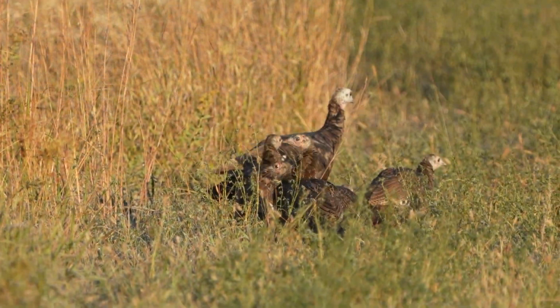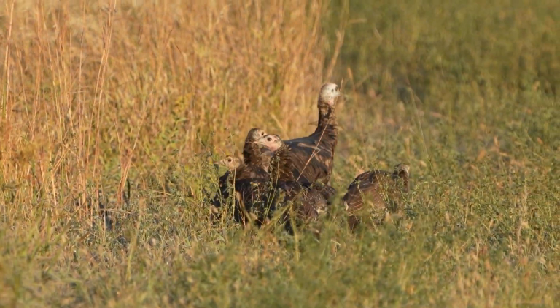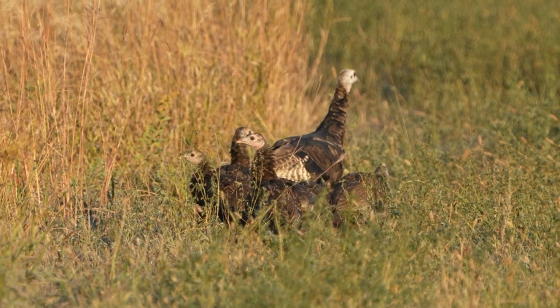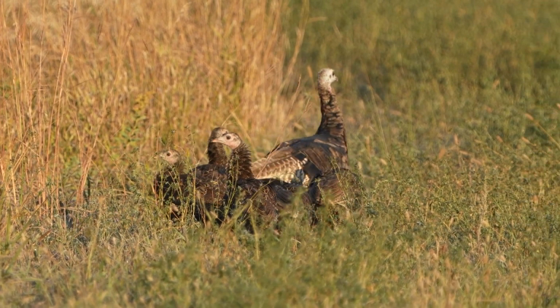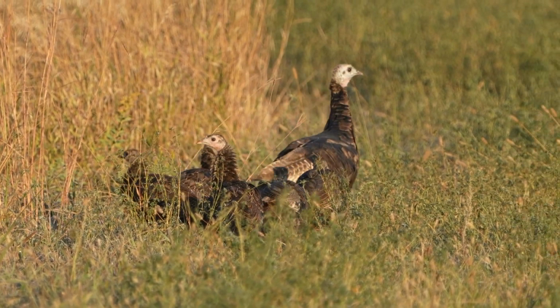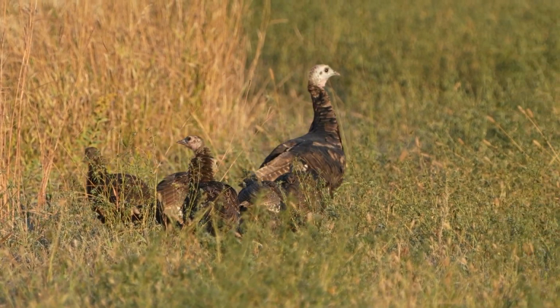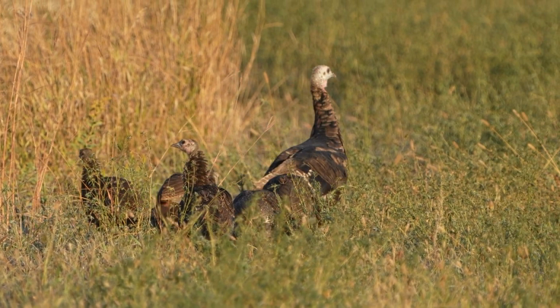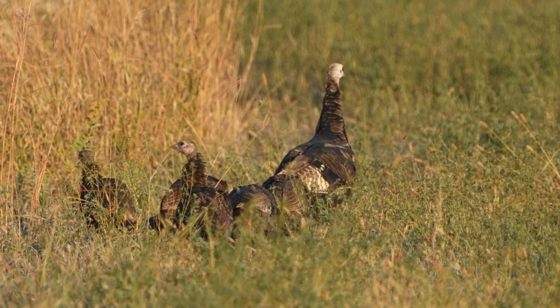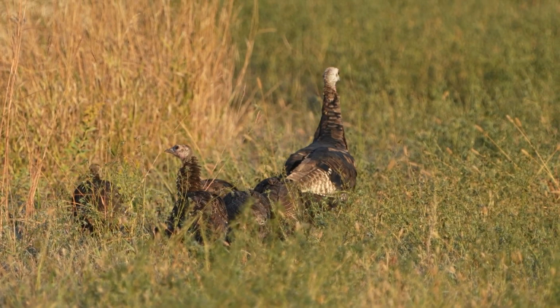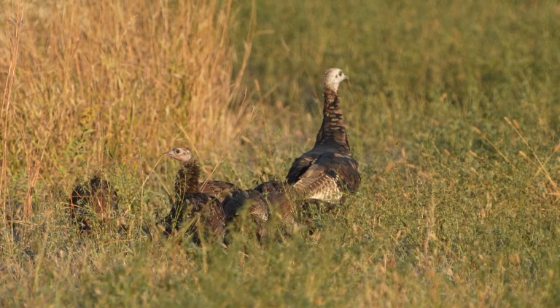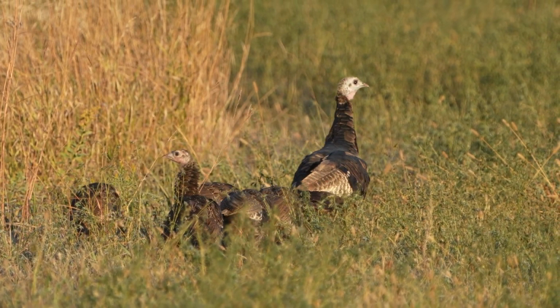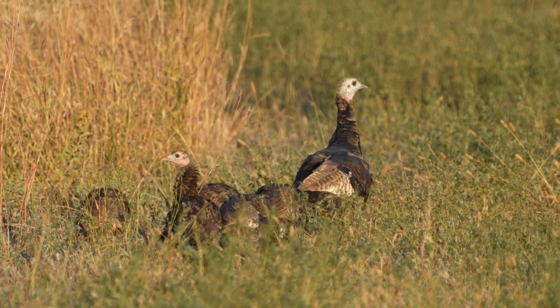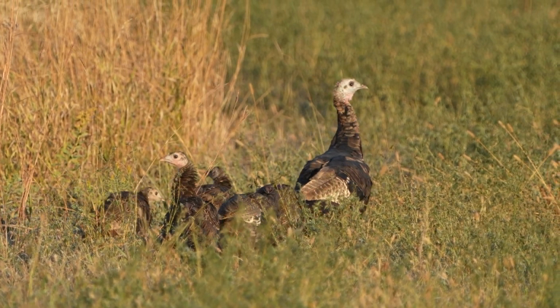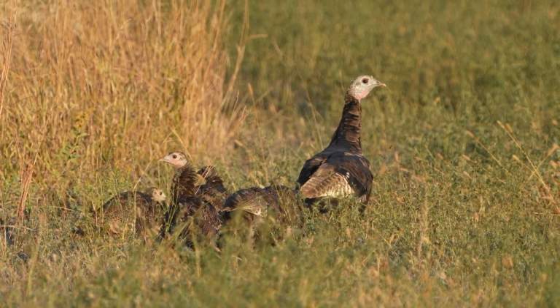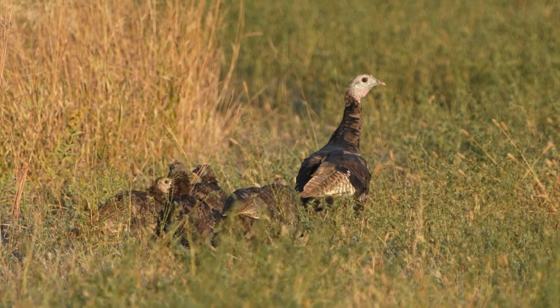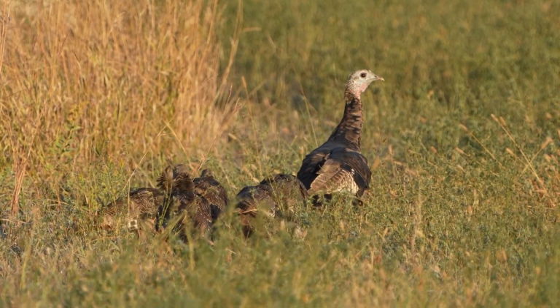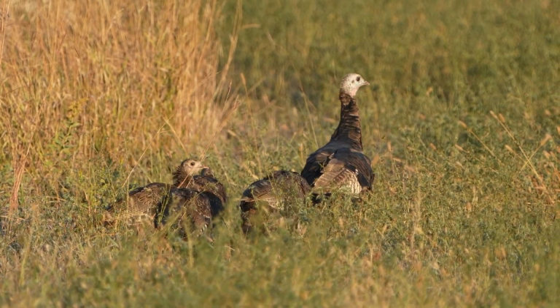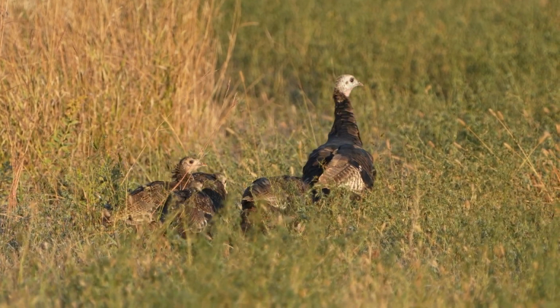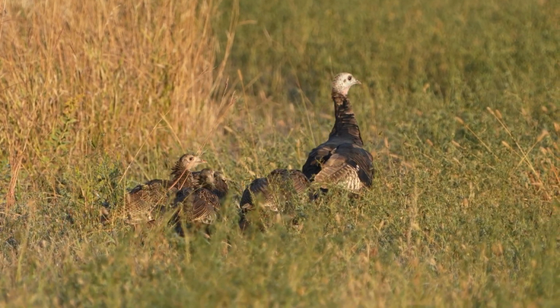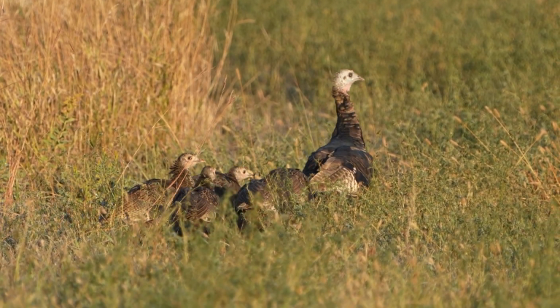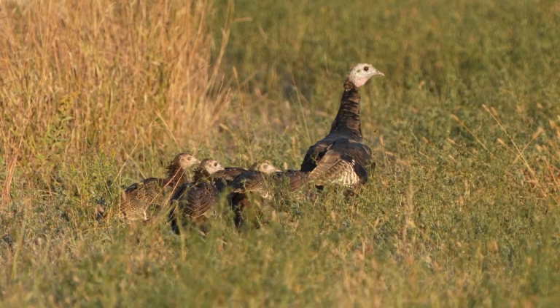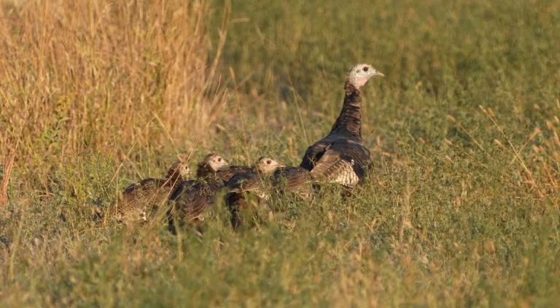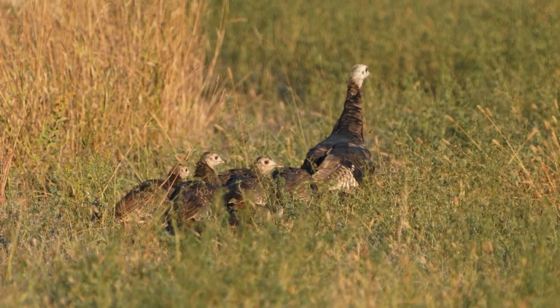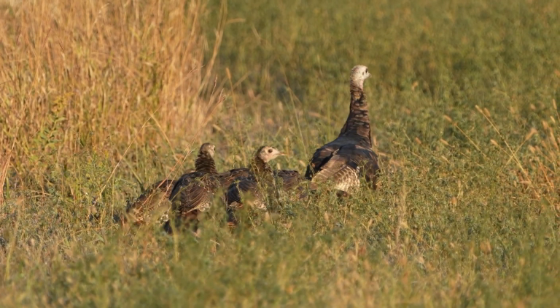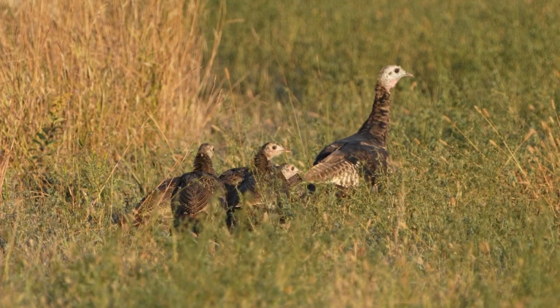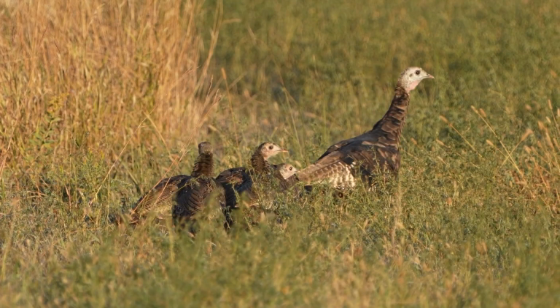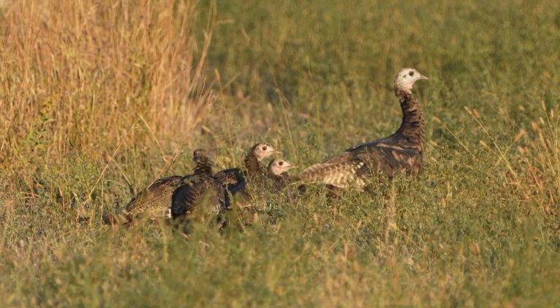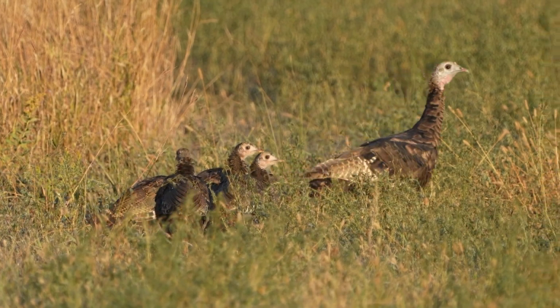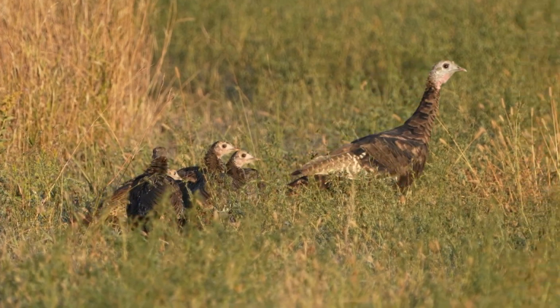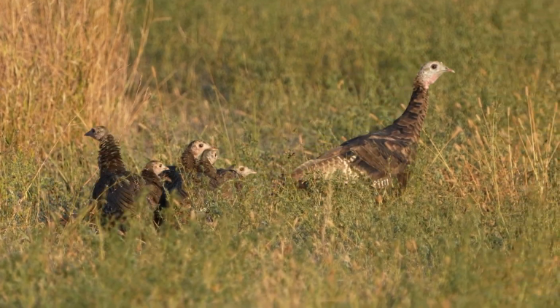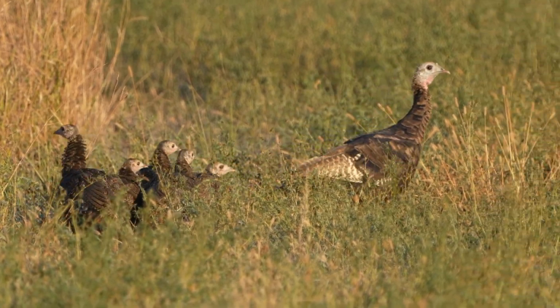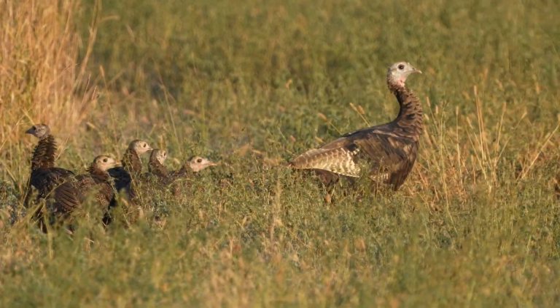Nesting data is also a crucial part of this study. We want to get nesting dates and all vital rates, because really in North Dakota we just don't have that.